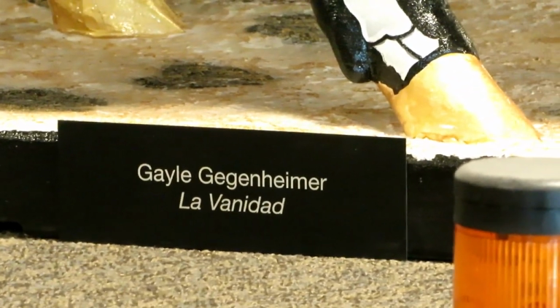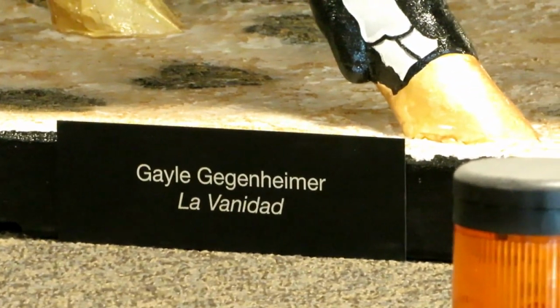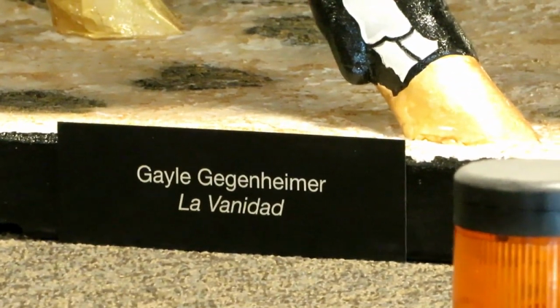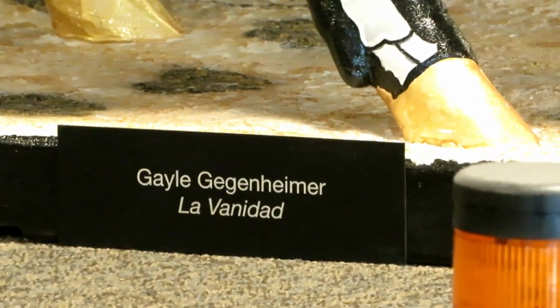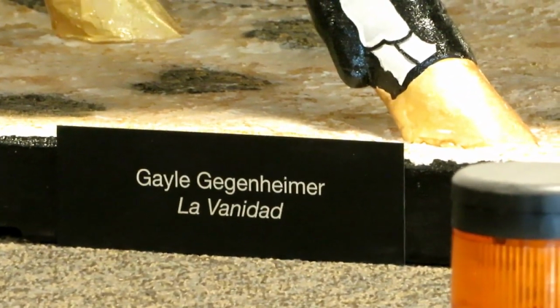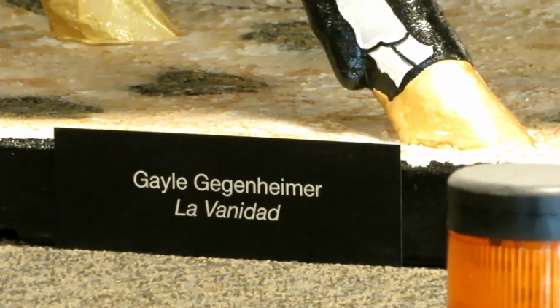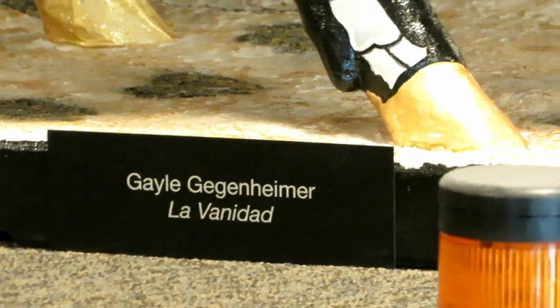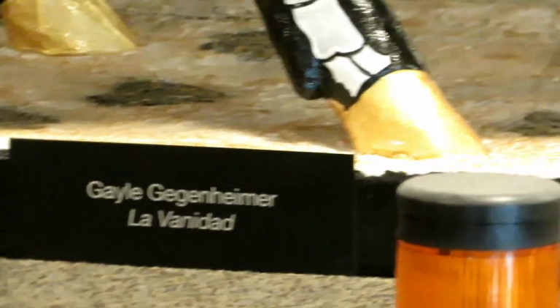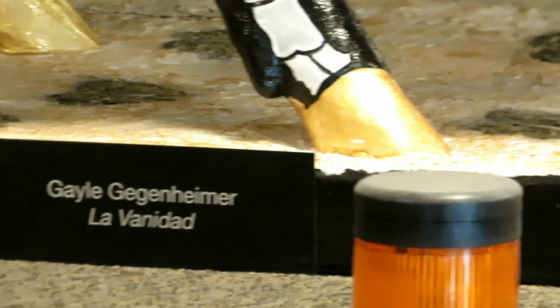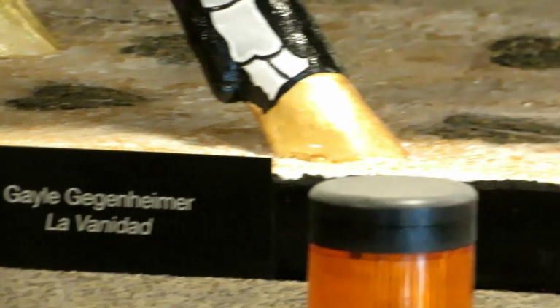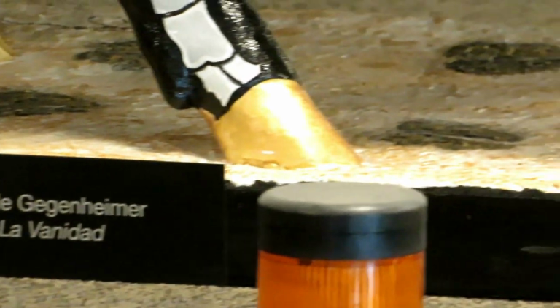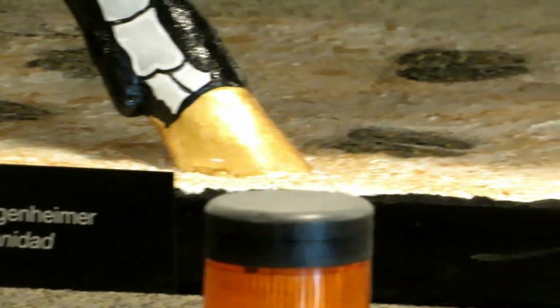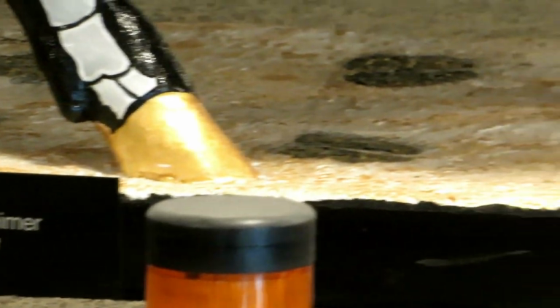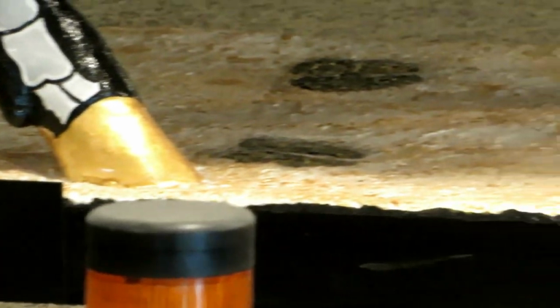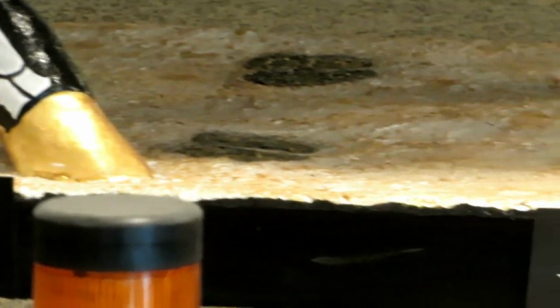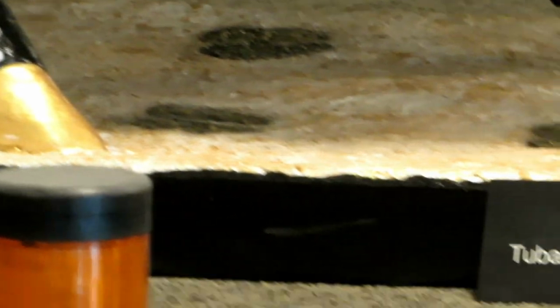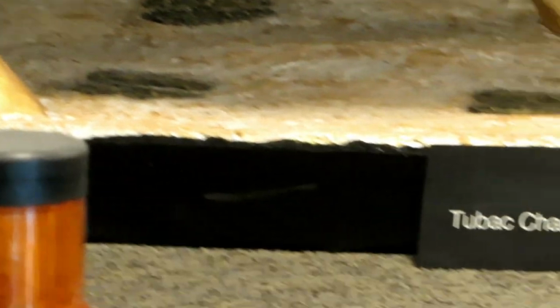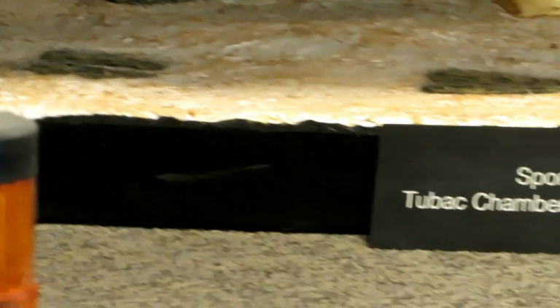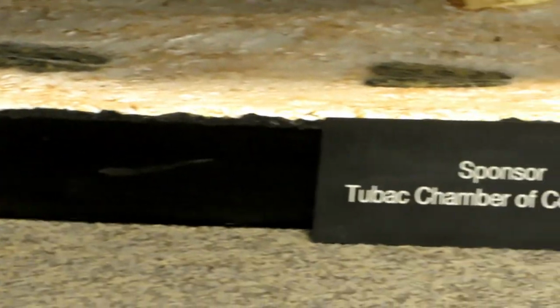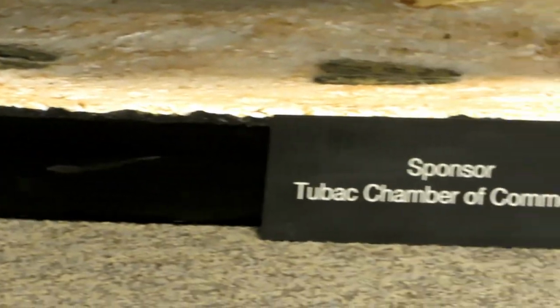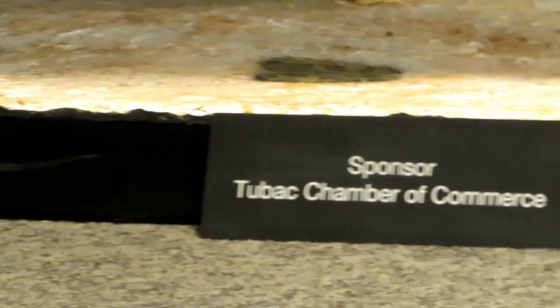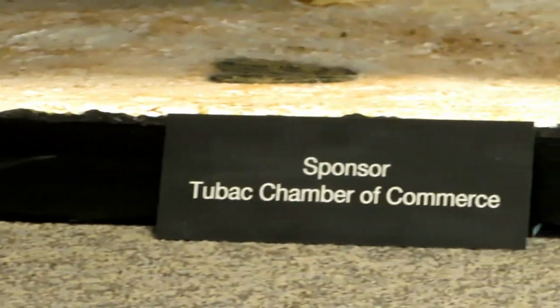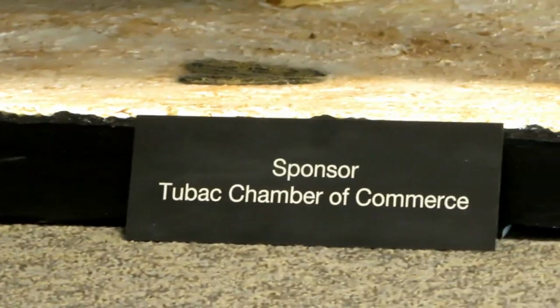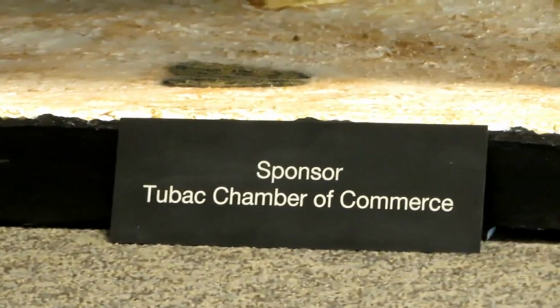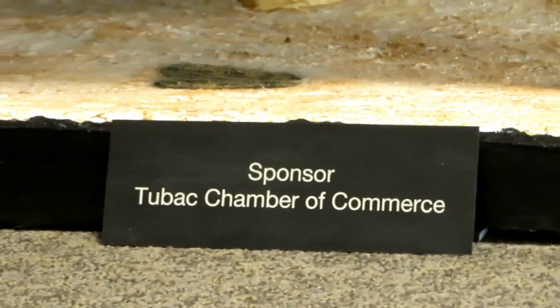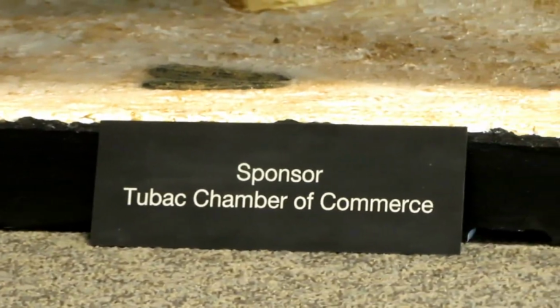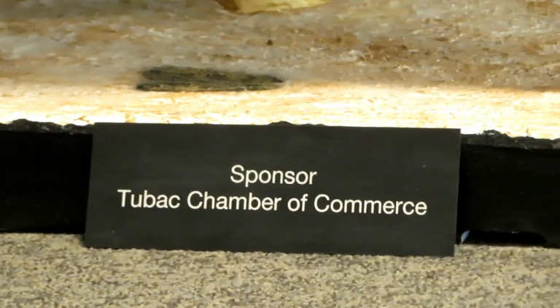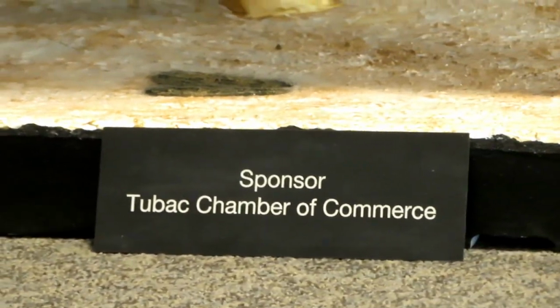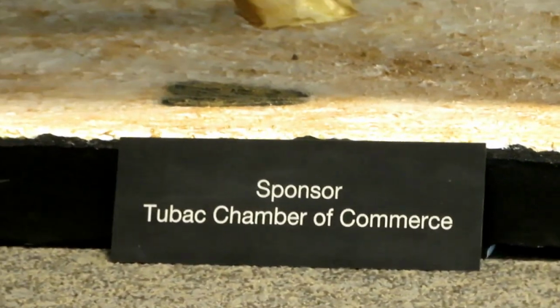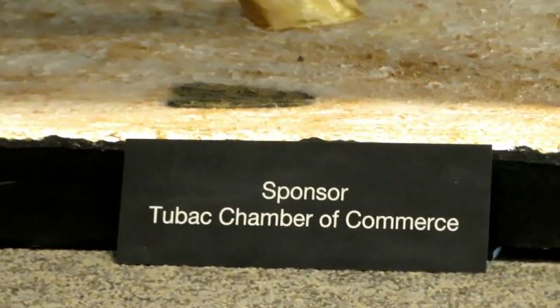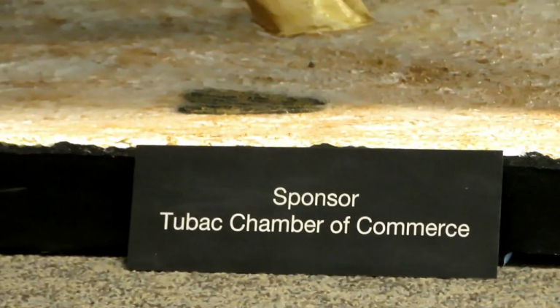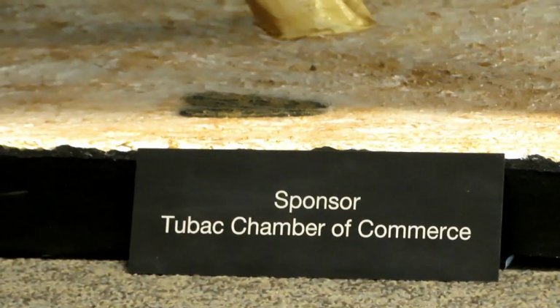Let's zoom in here for your artist and sponsor.